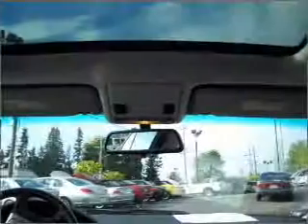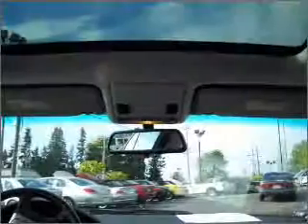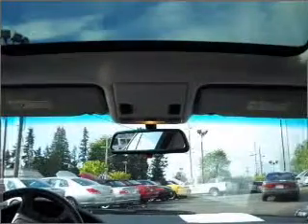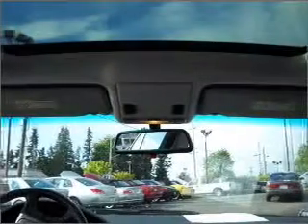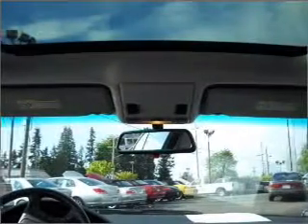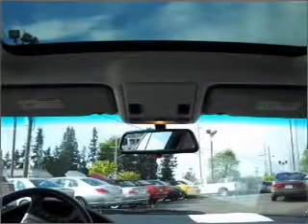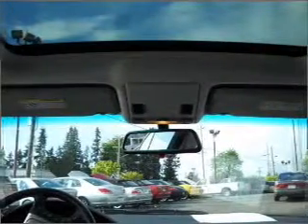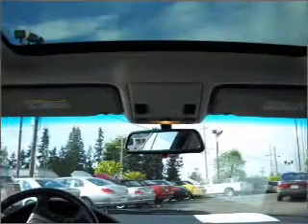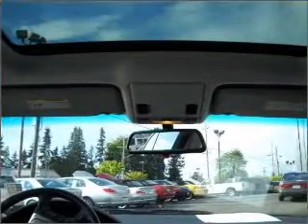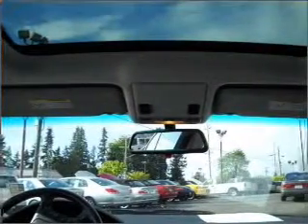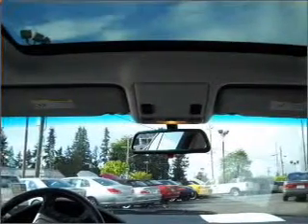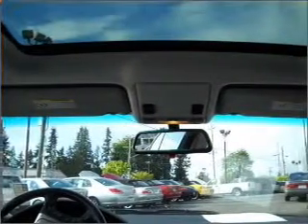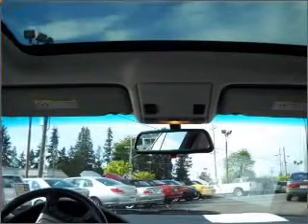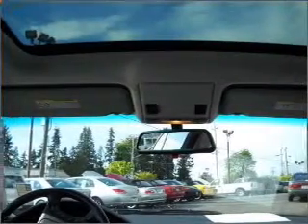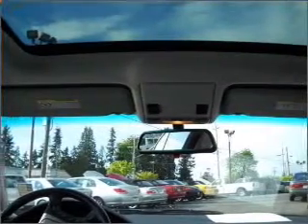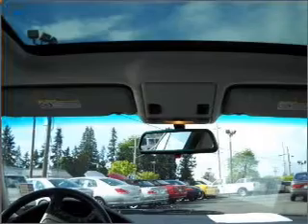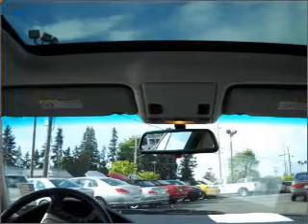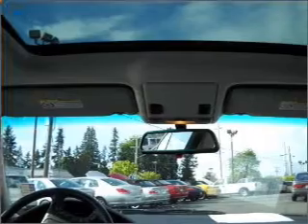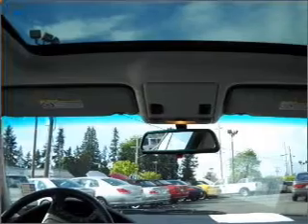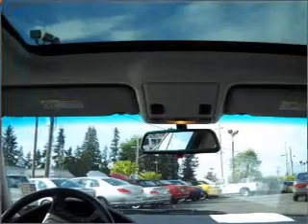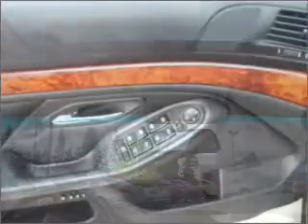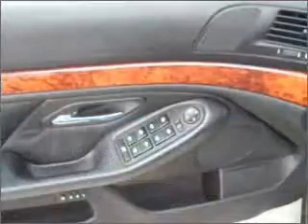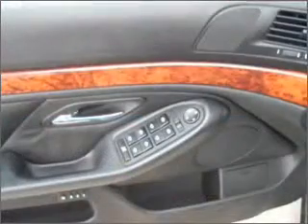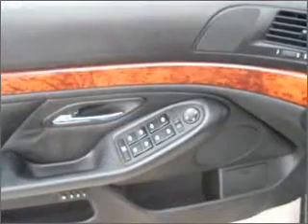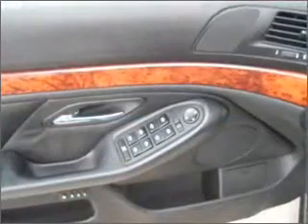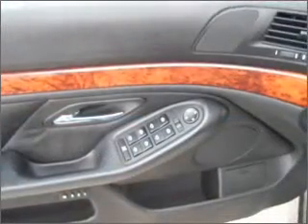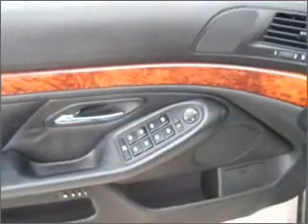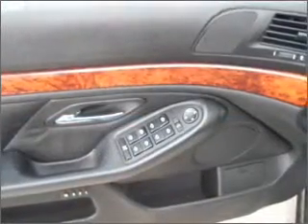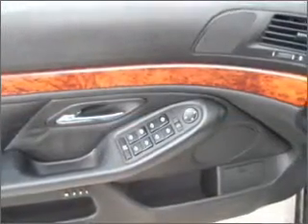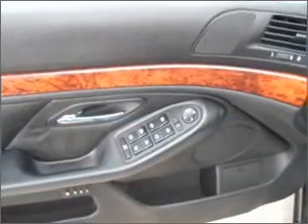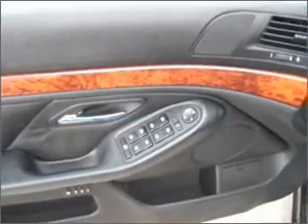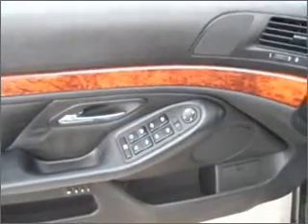Air conditioning, power door locks, power windows, power steering, cruise control, power mirrors, an alarm system, and an AM-FM stereo.